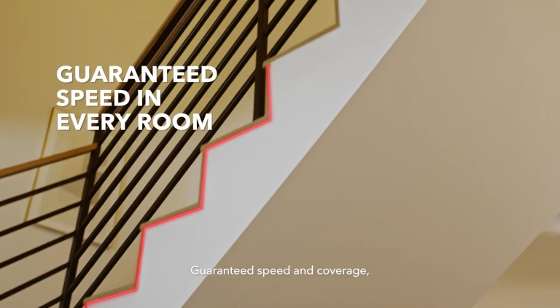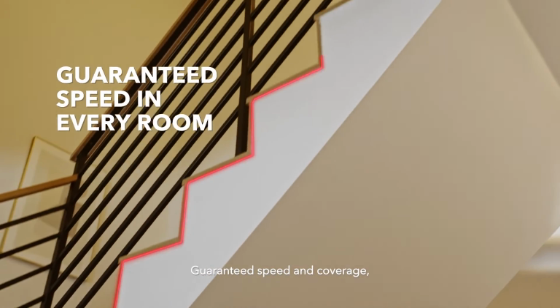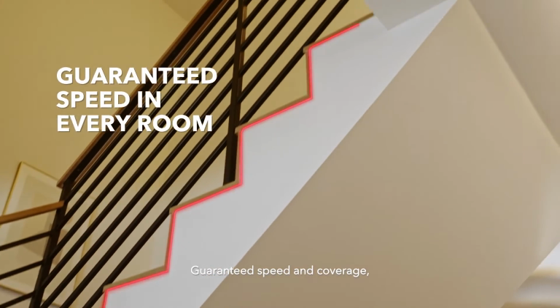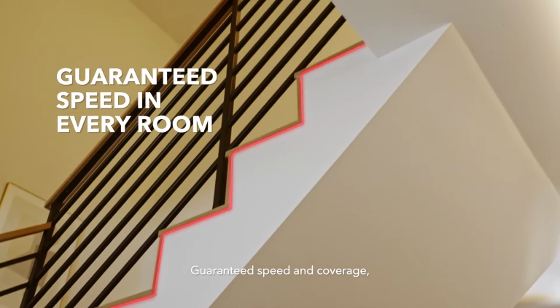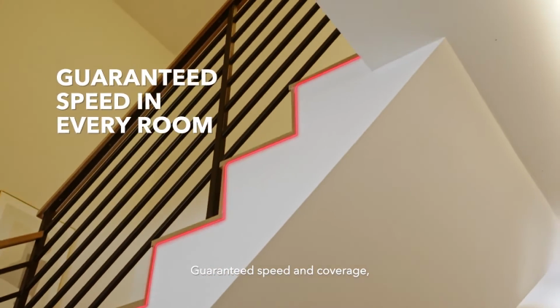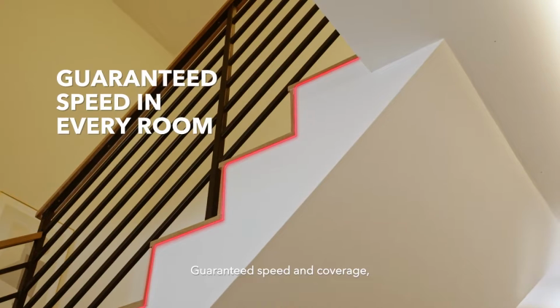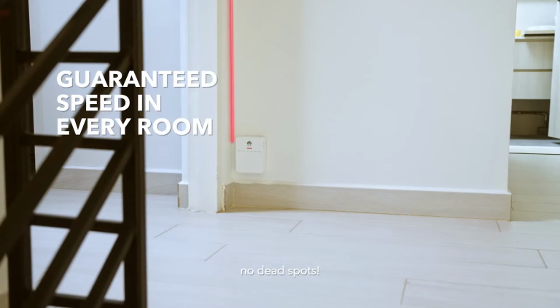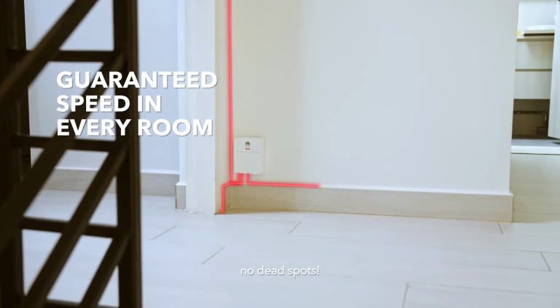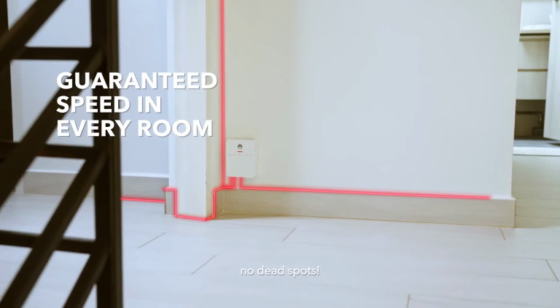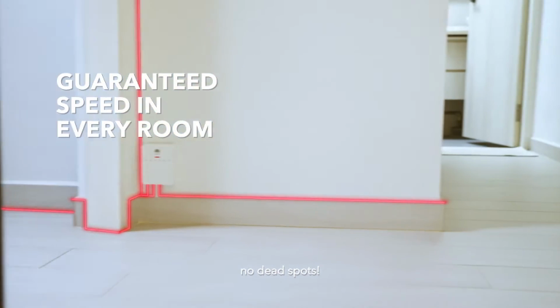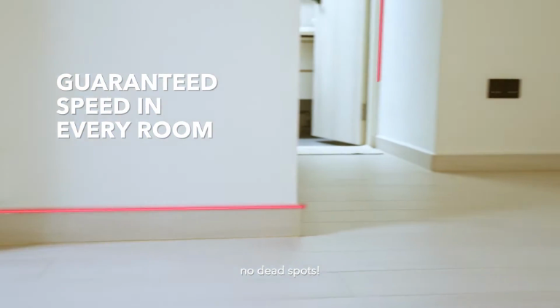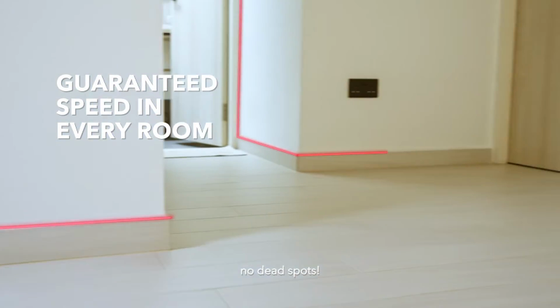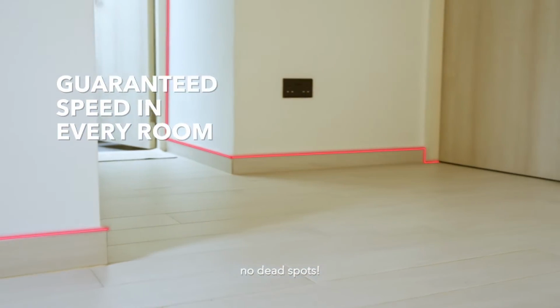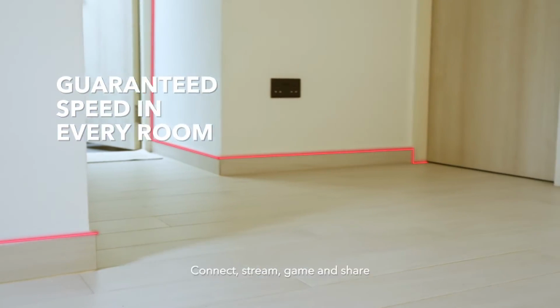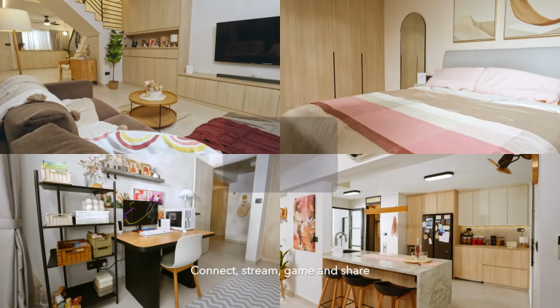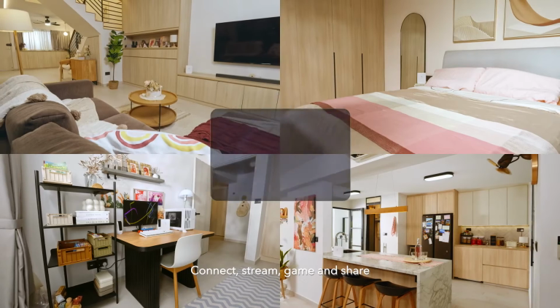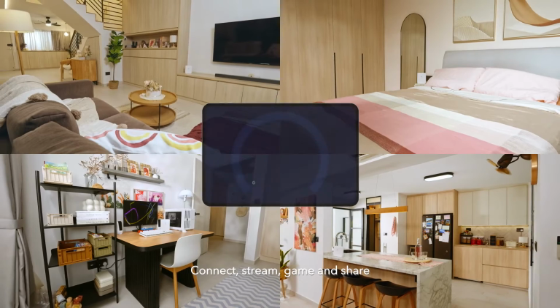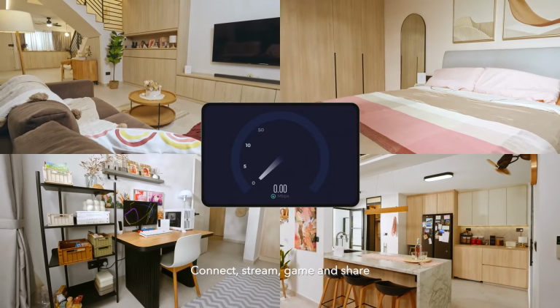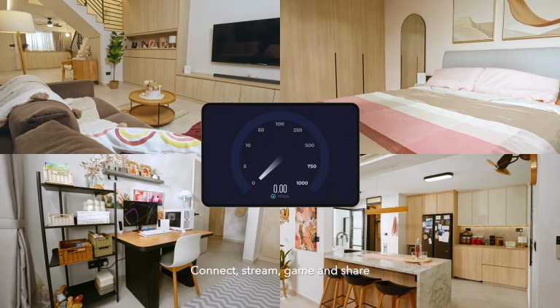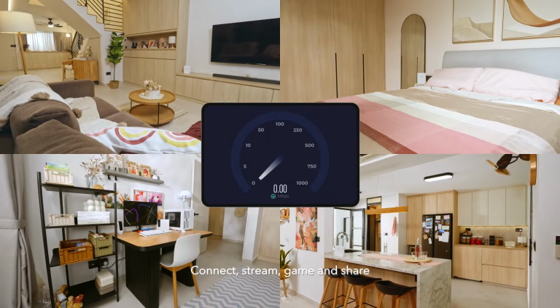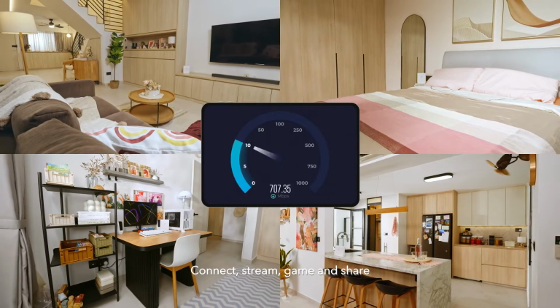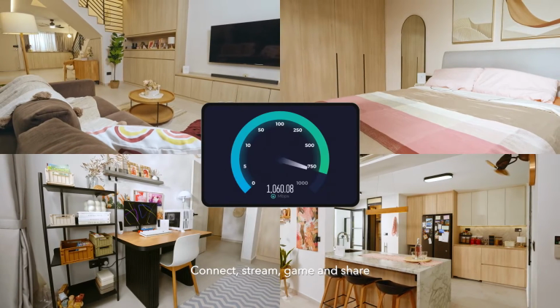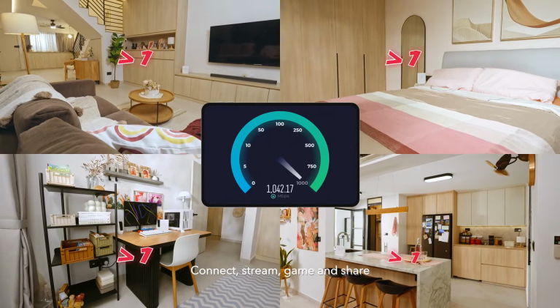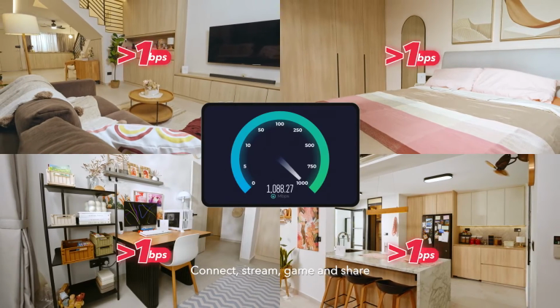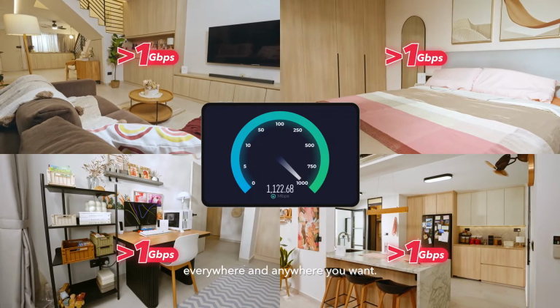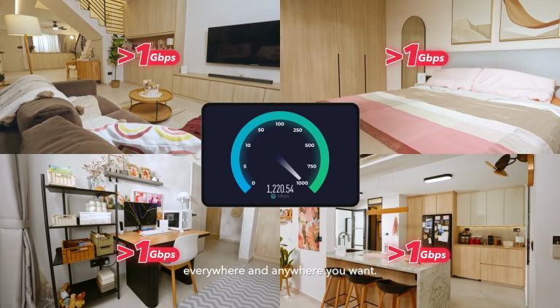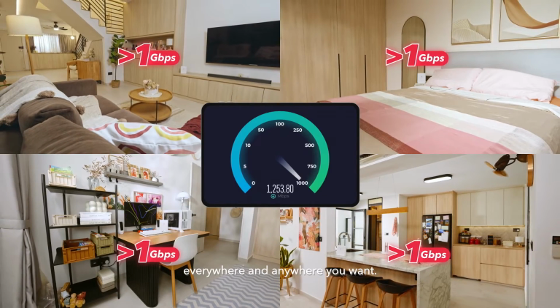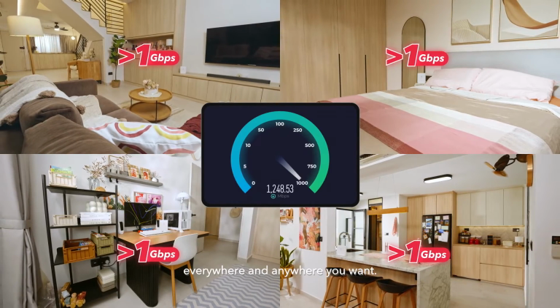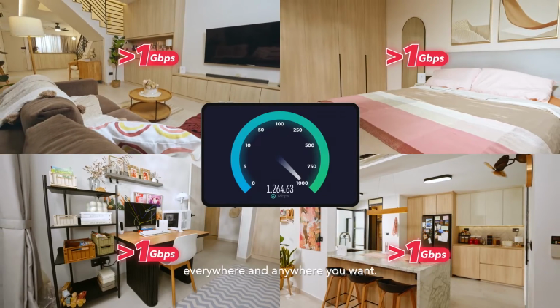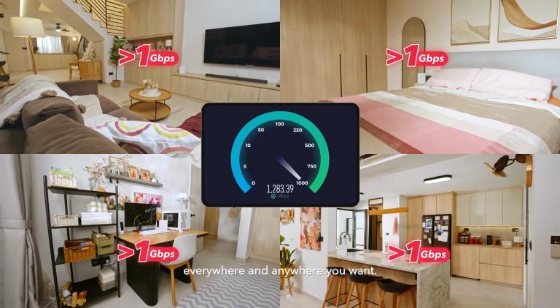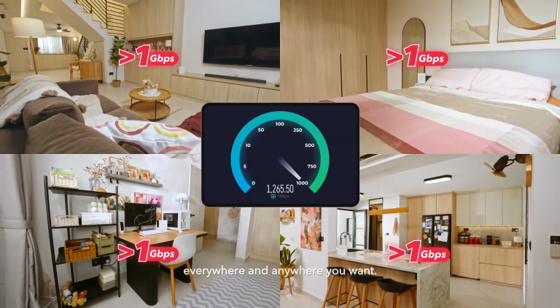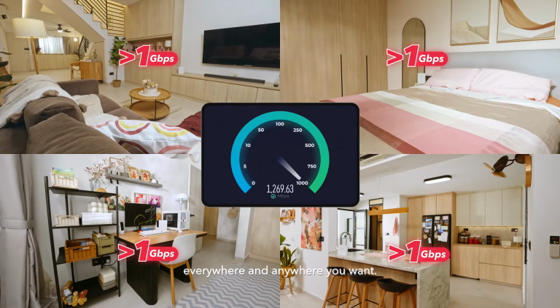Guaranteed speed and coverage, no dead spots. Connect, stream, game and share everywhere and anywhere you want.